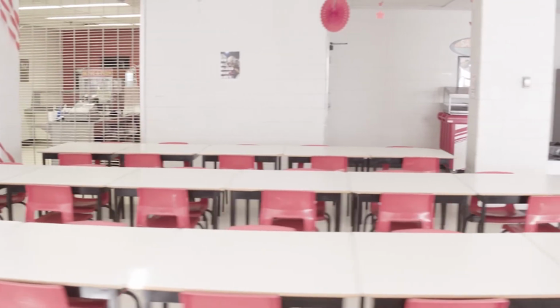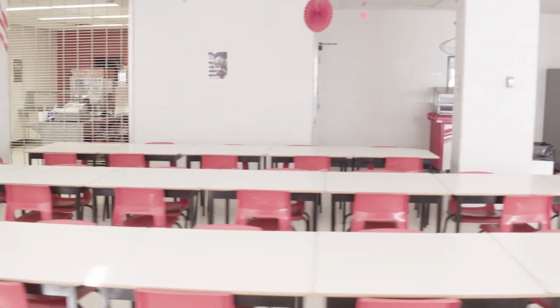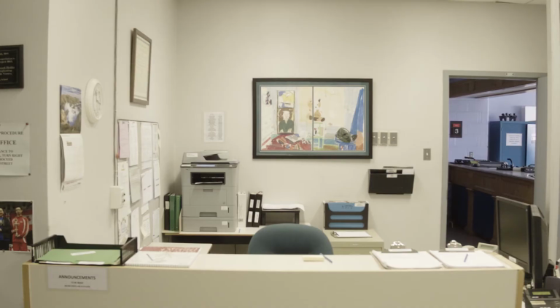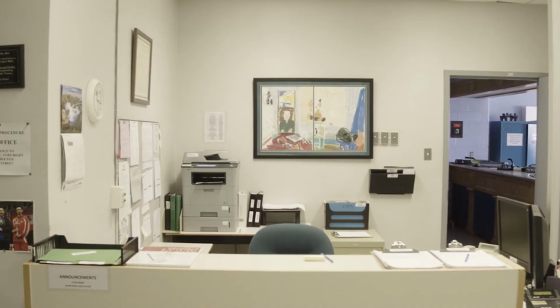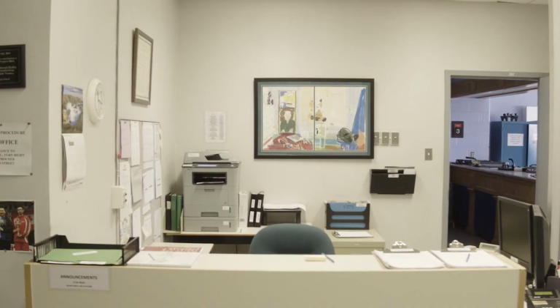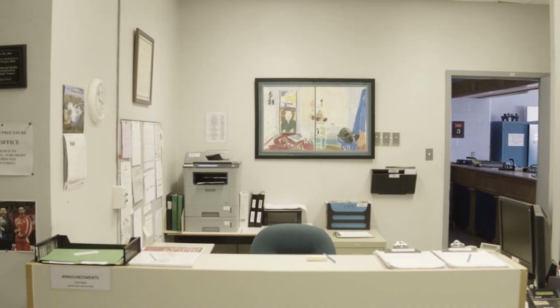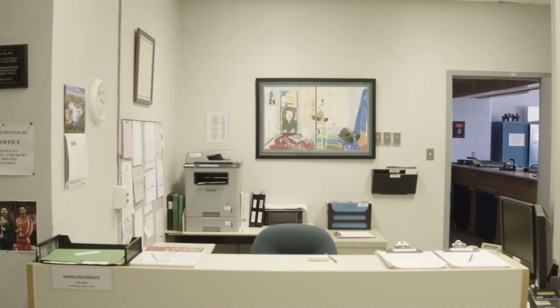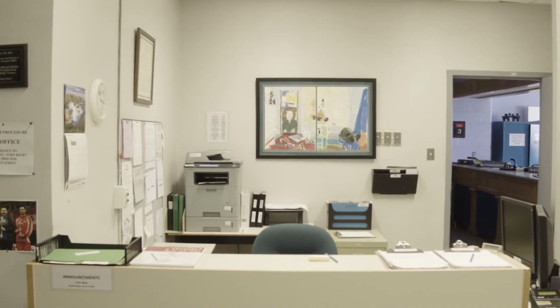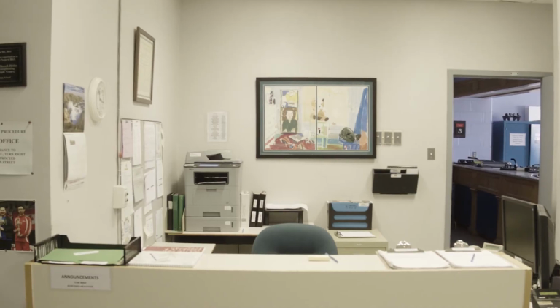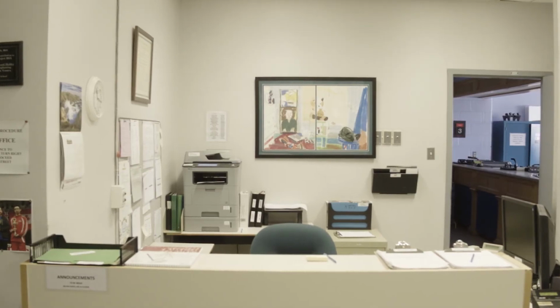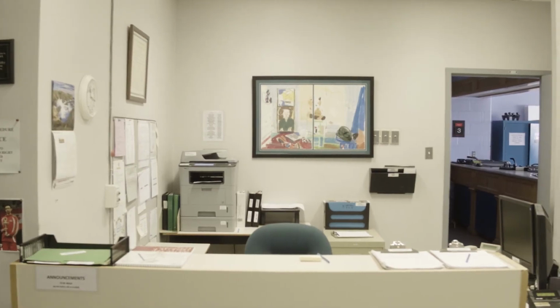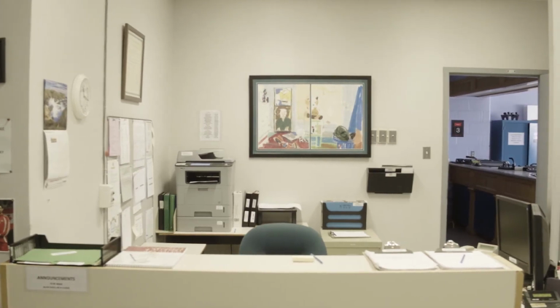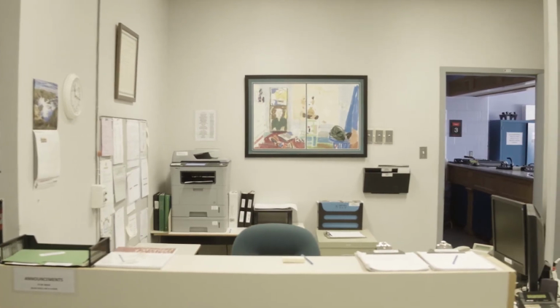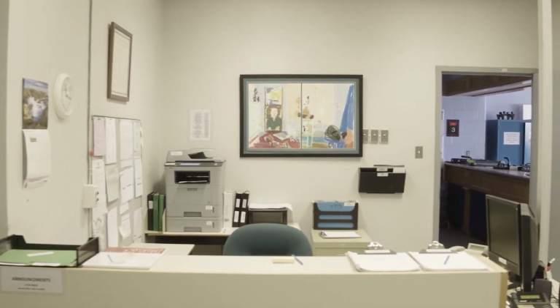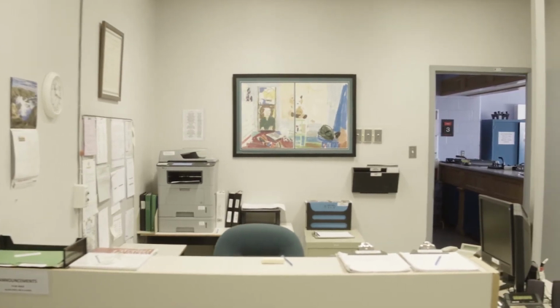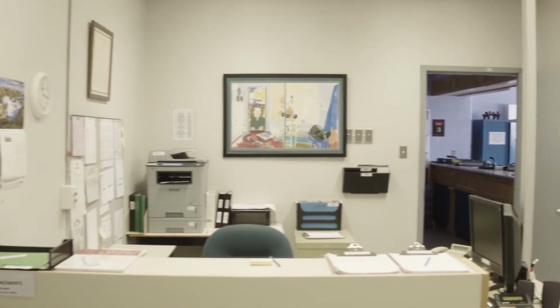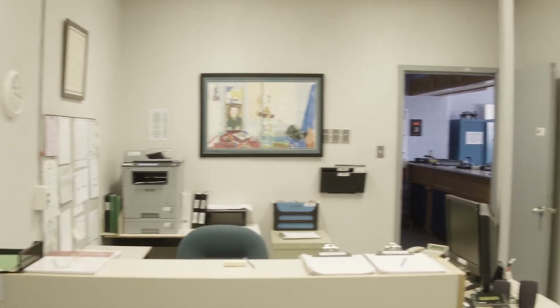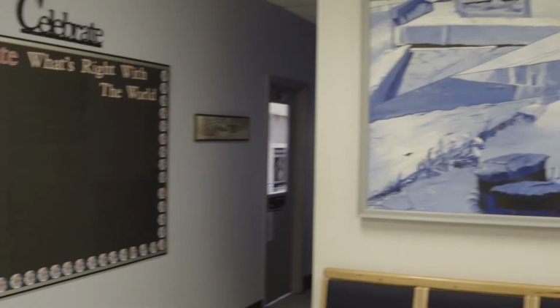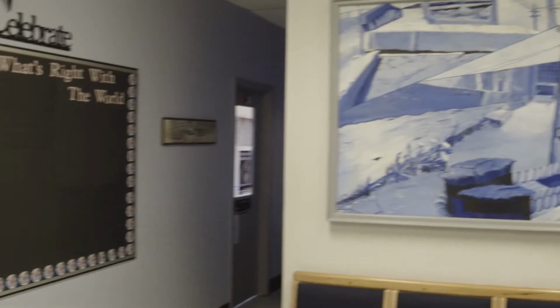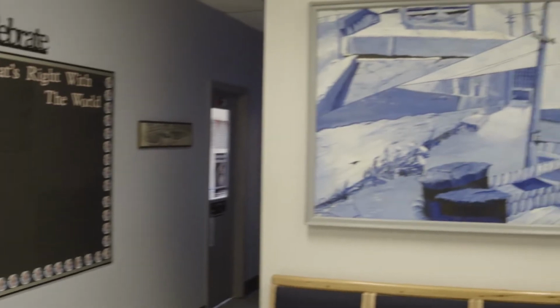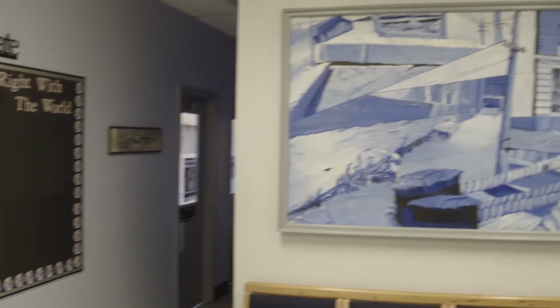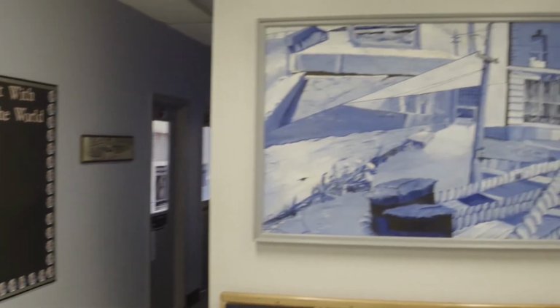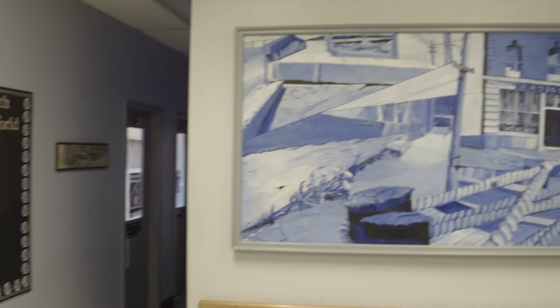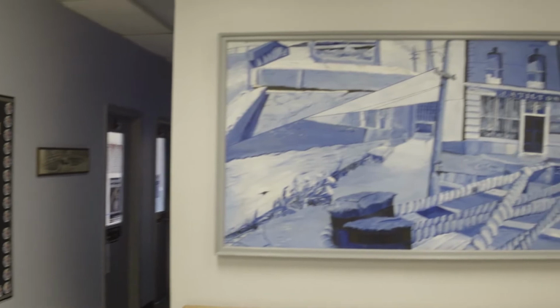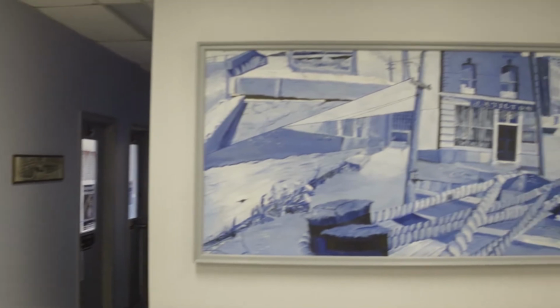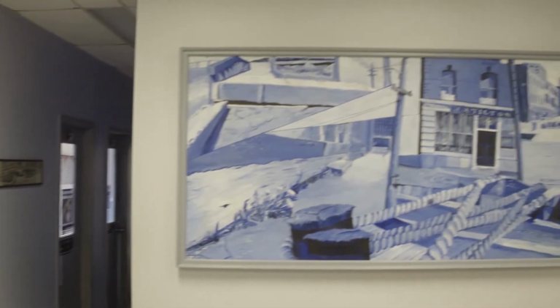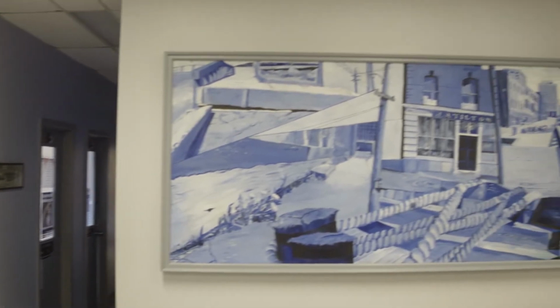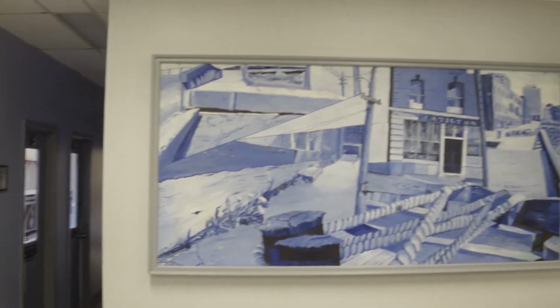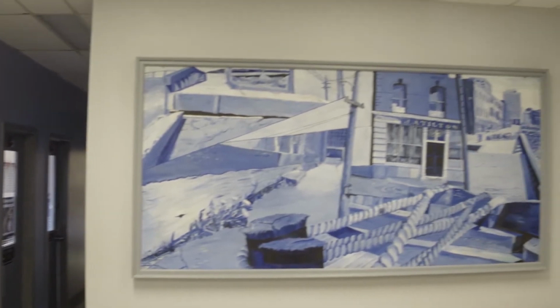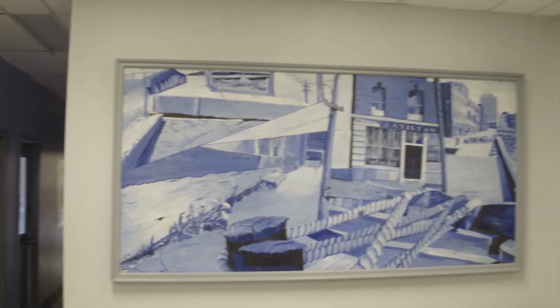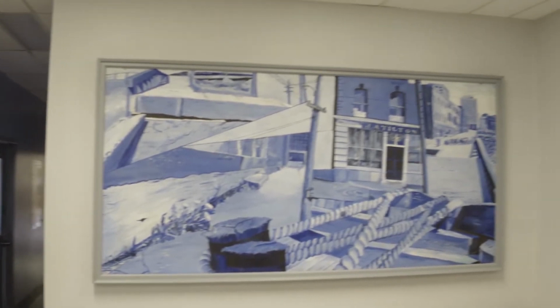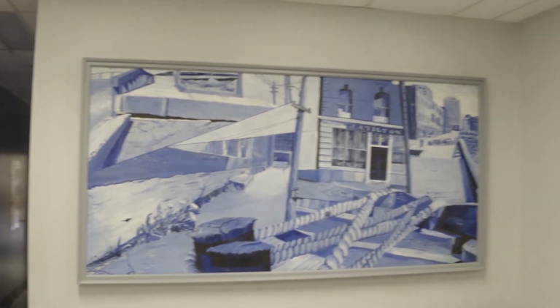Being sent to the office is sometimes a good thing. You just never know when you might be rewarded for great behavior.